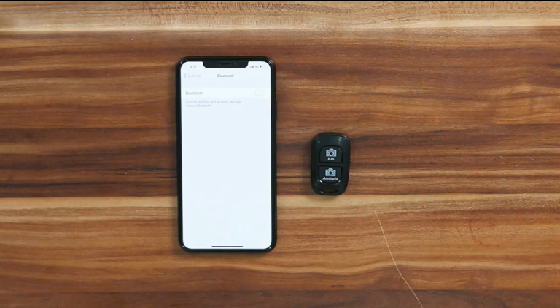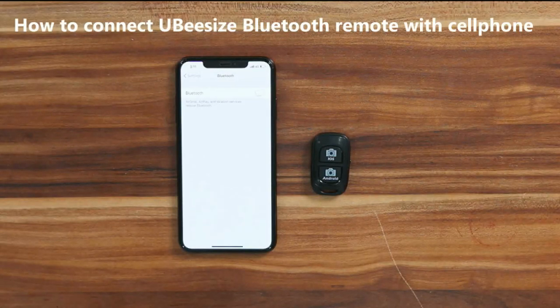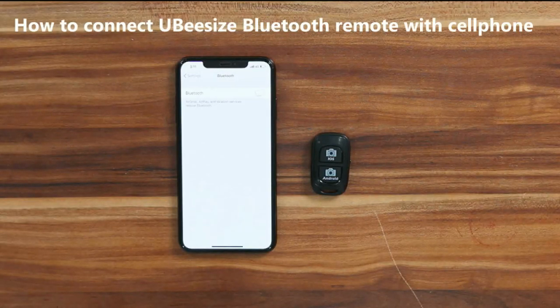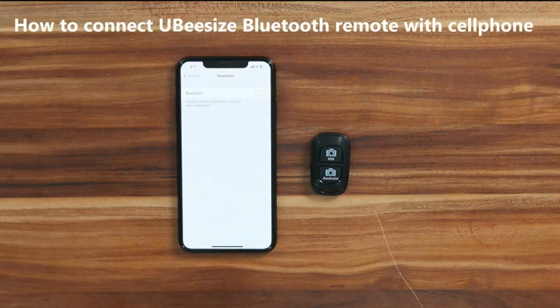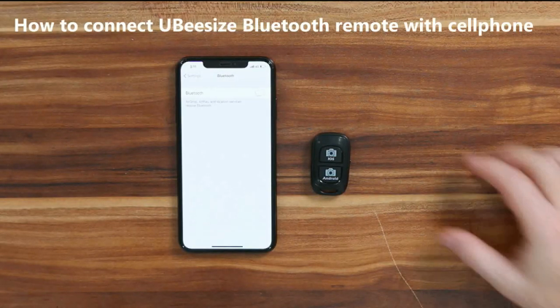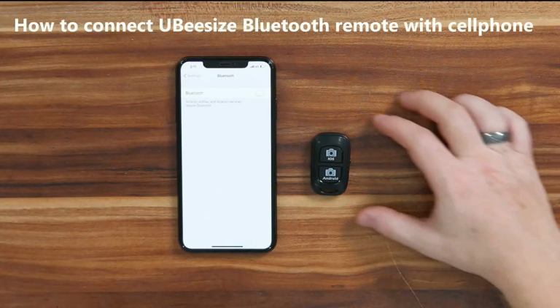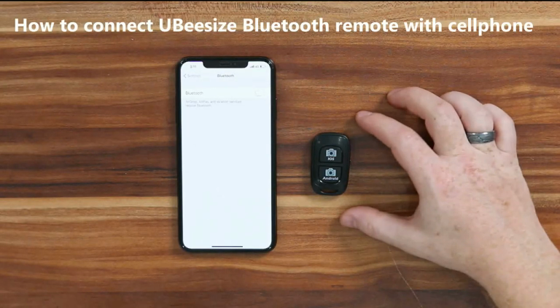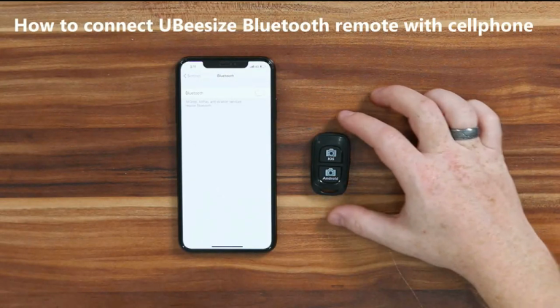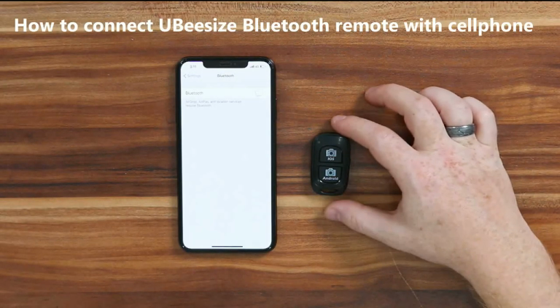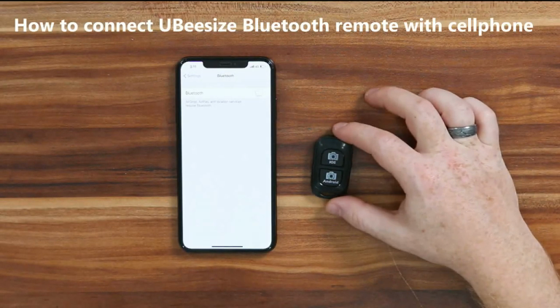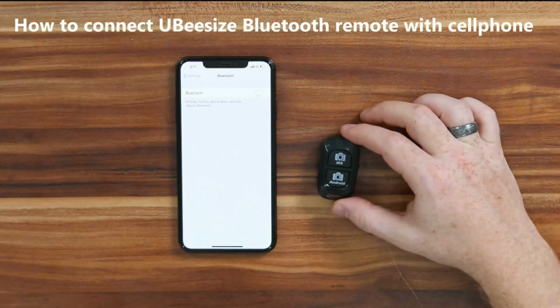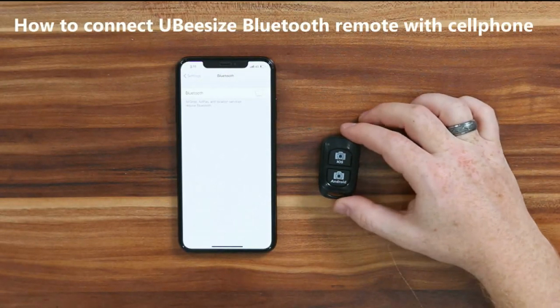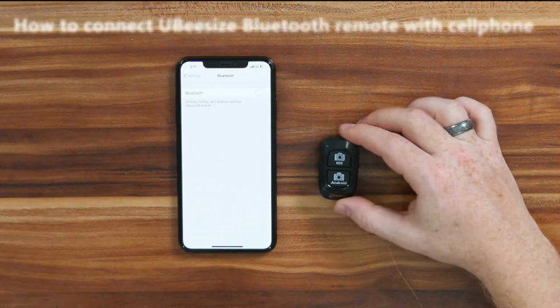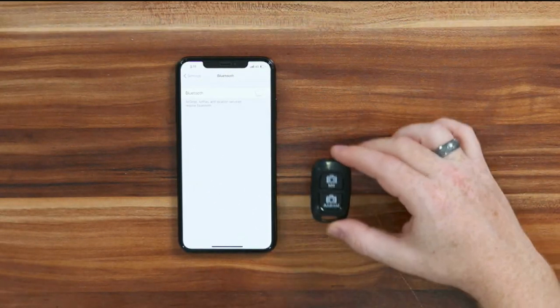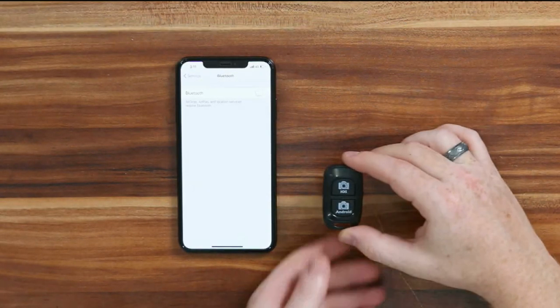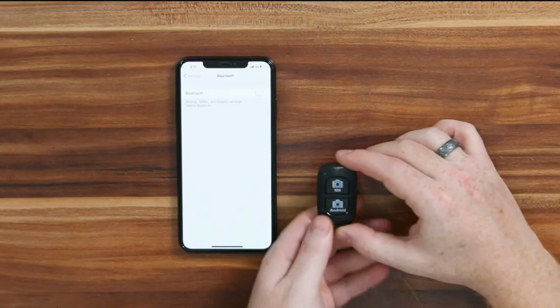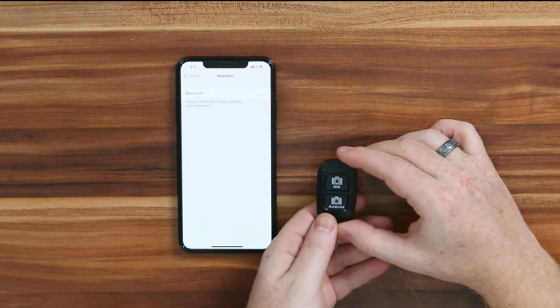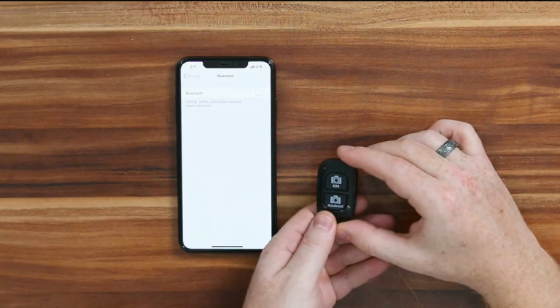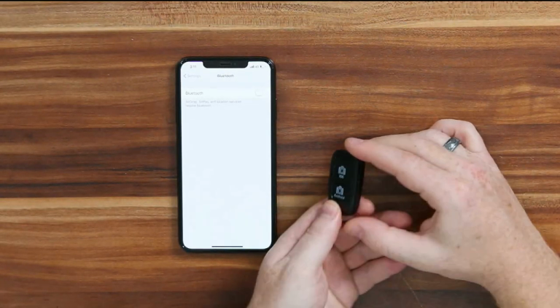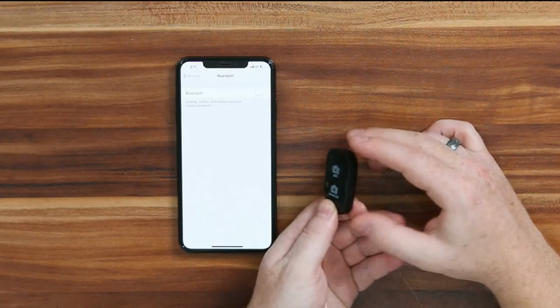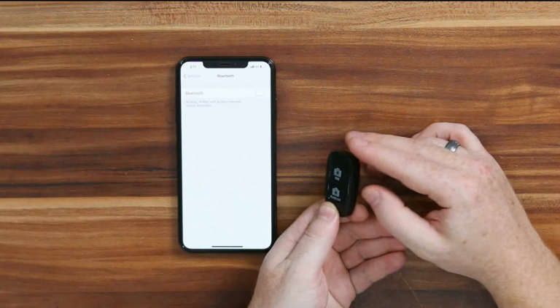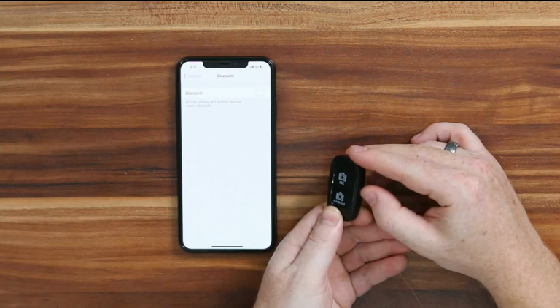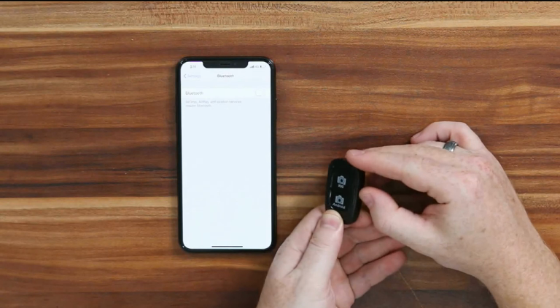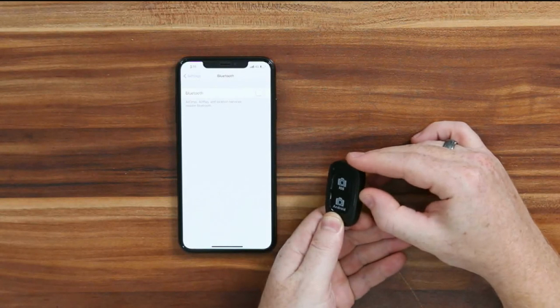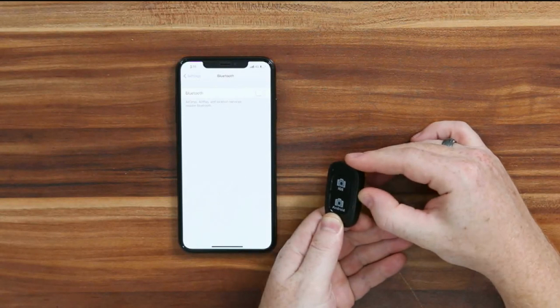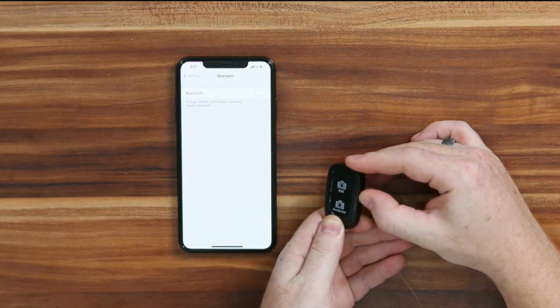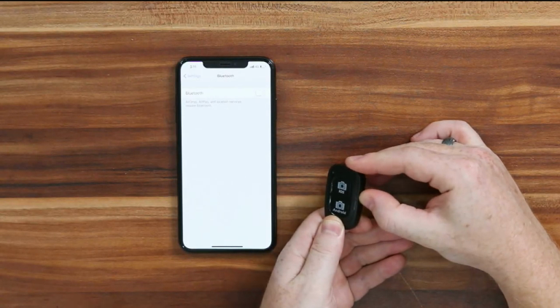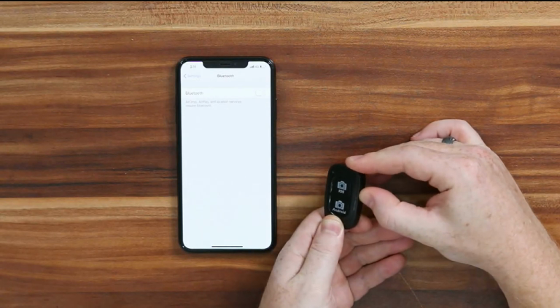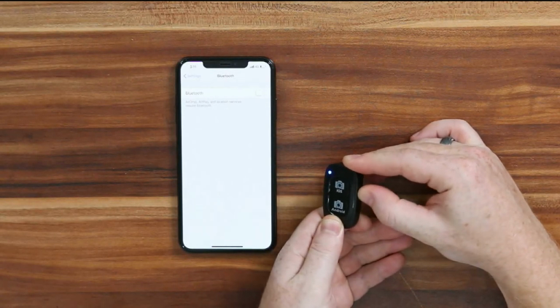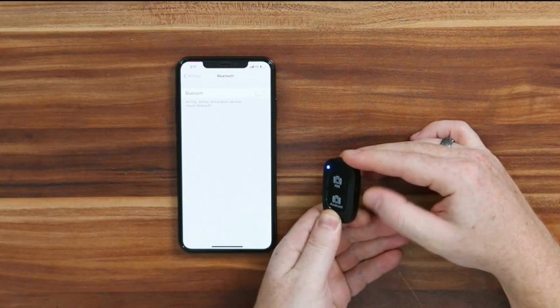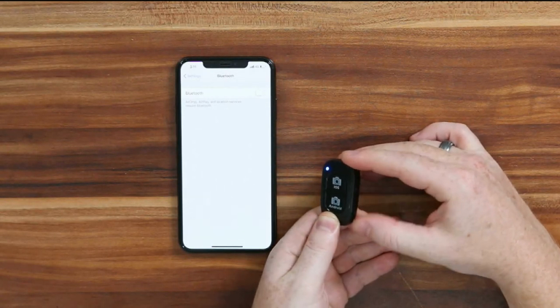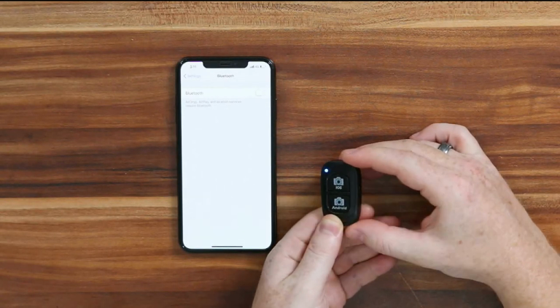Hi guys, Danny with UbiSciz. I'm going to show you how to set up the Bluetooth remote for our device to pair with your phone.